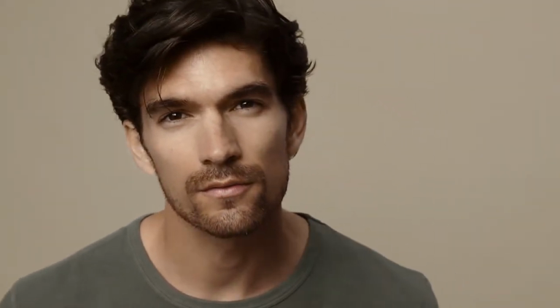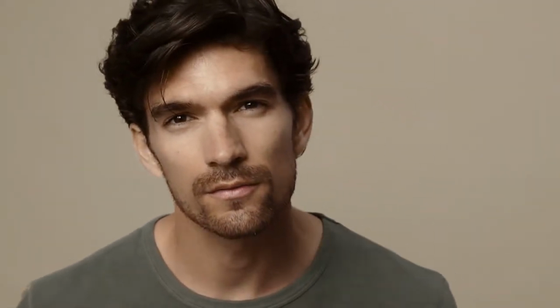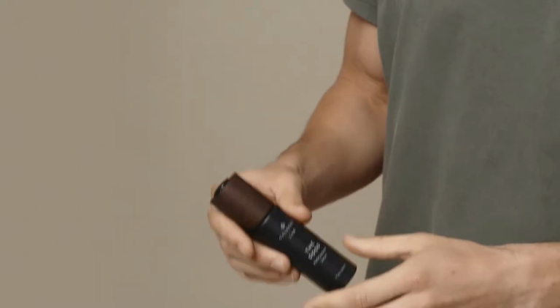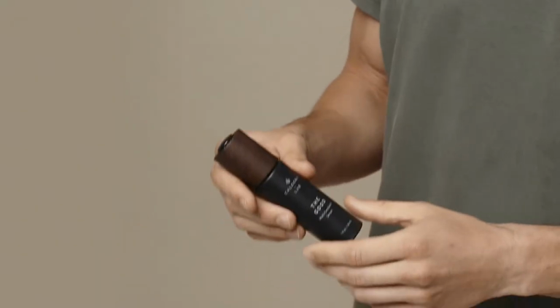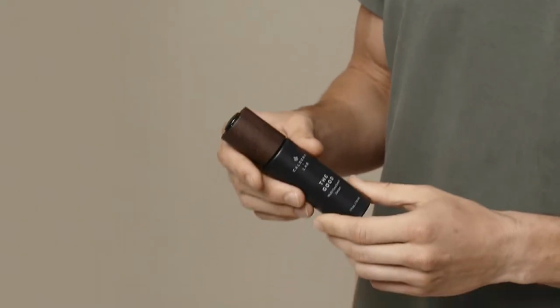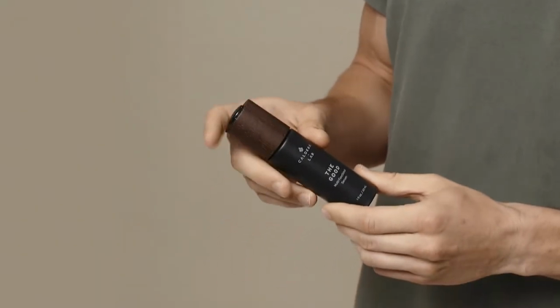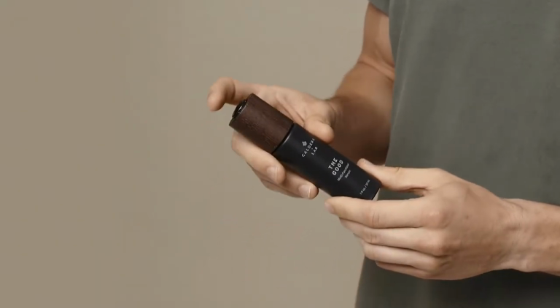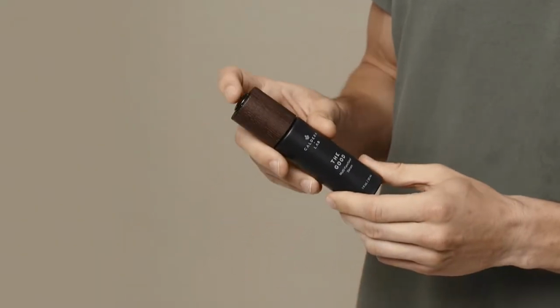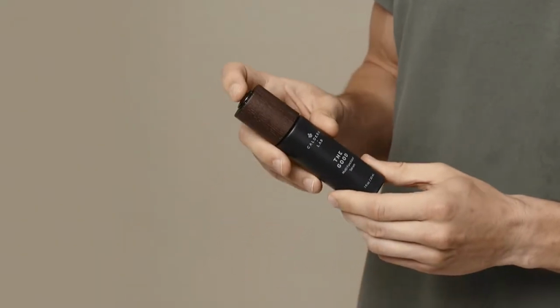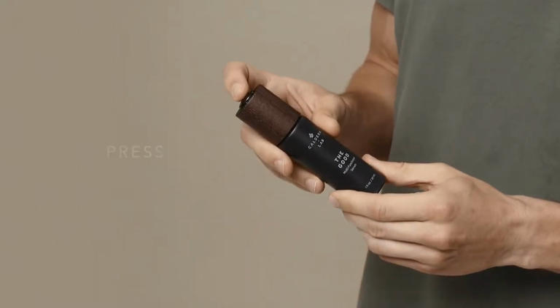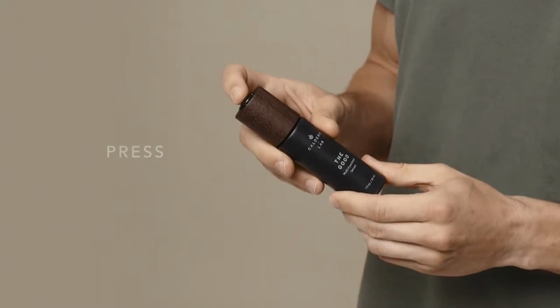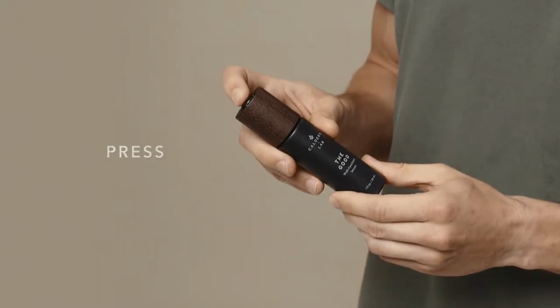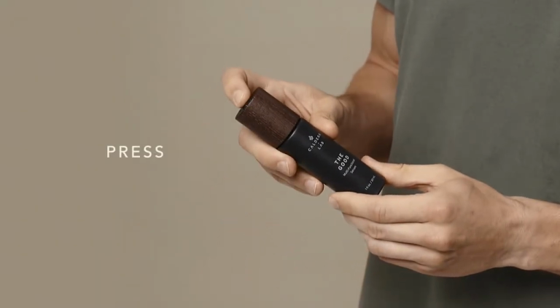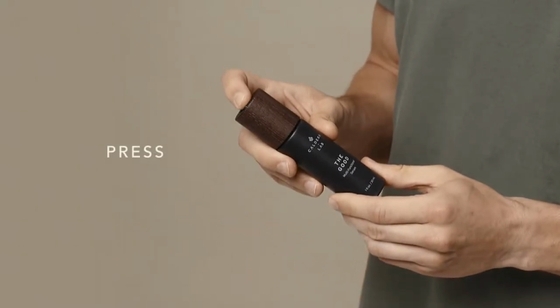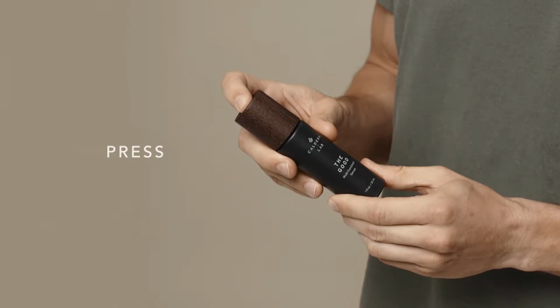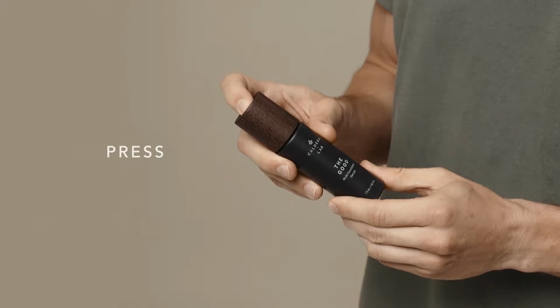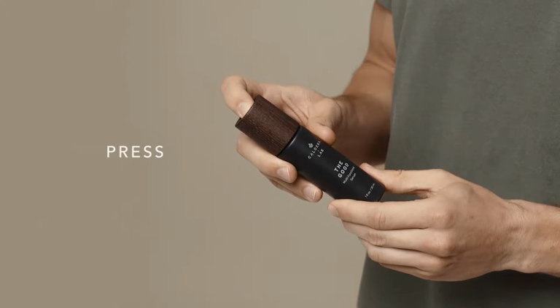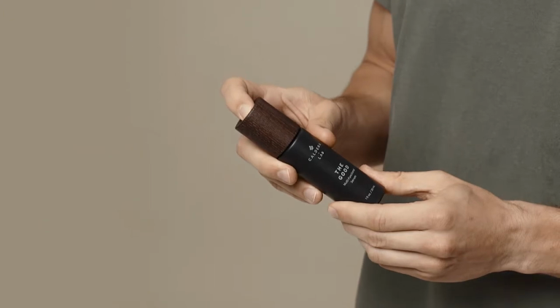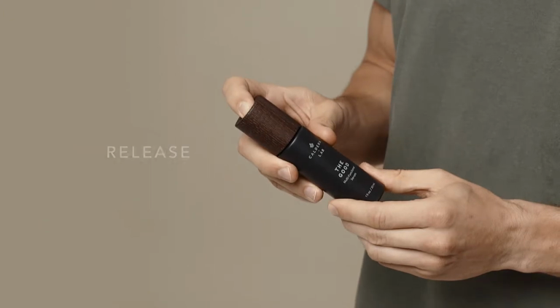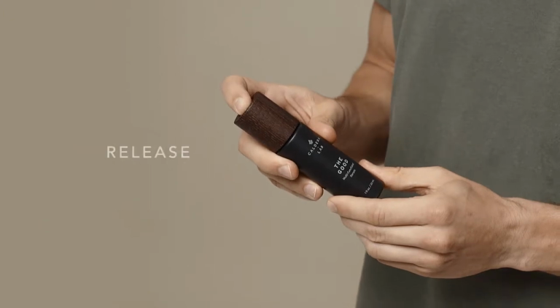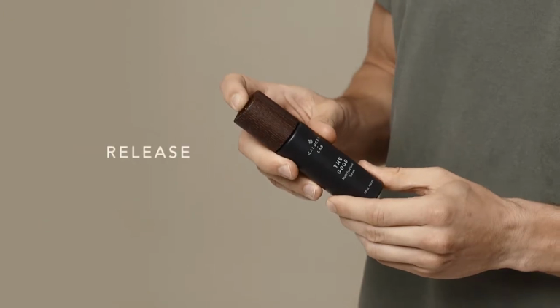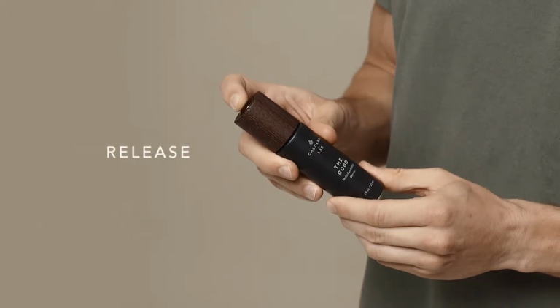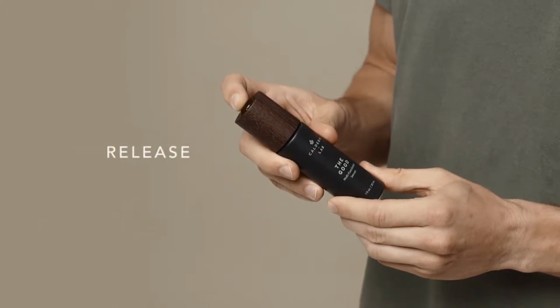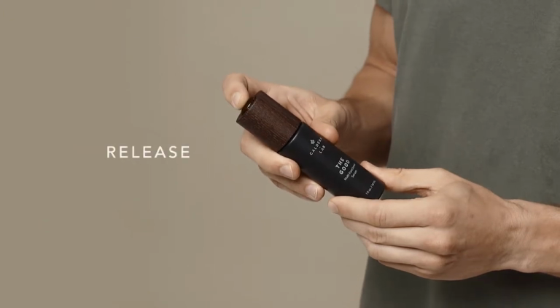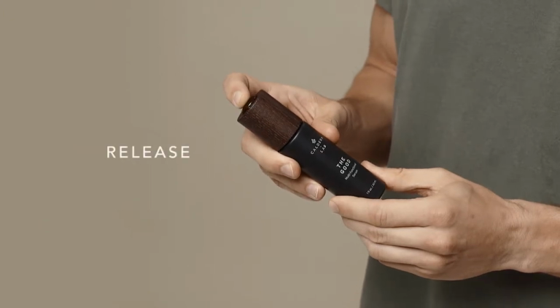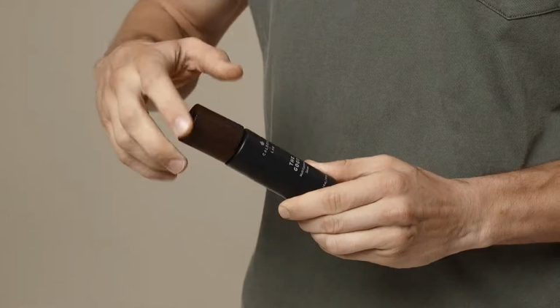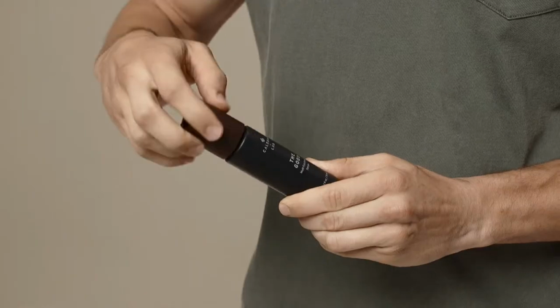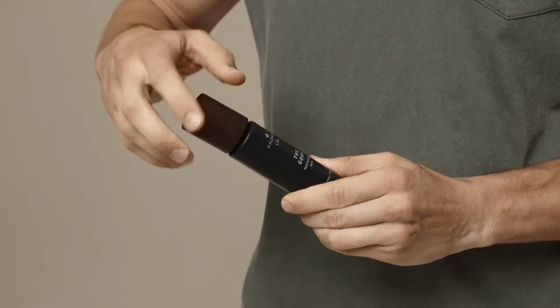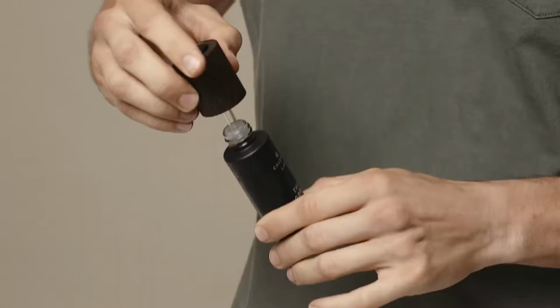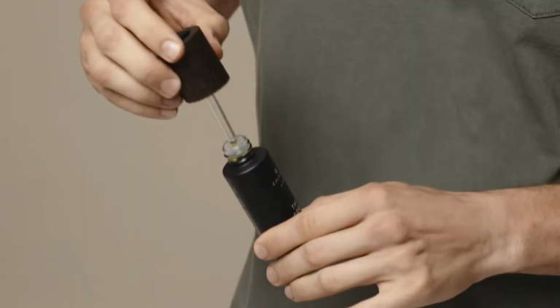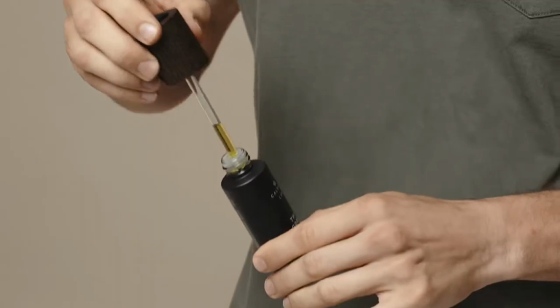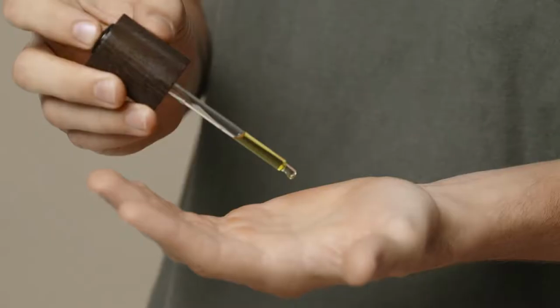Now, take the dropper cap, press and release, drawing the serum up into the dropper.